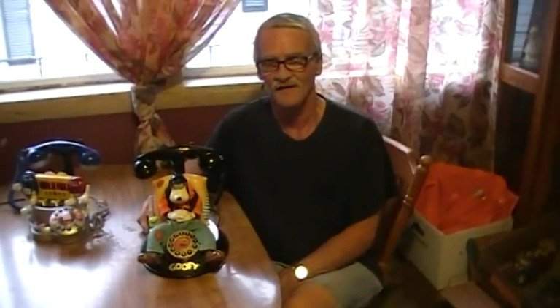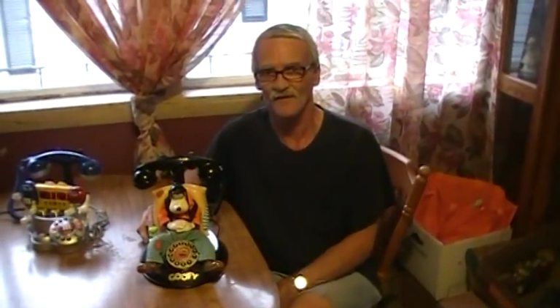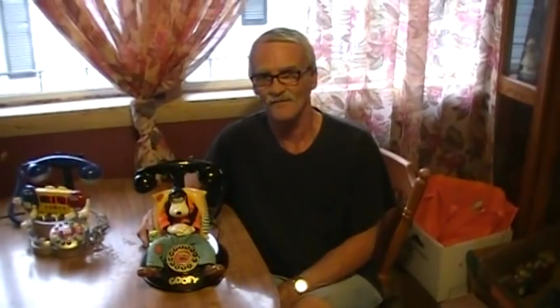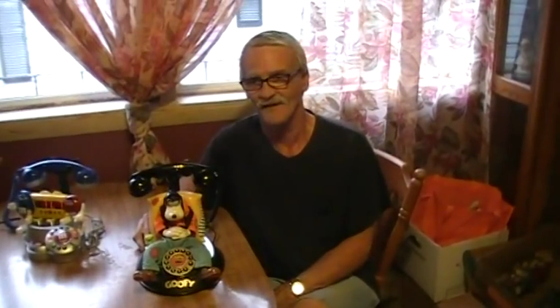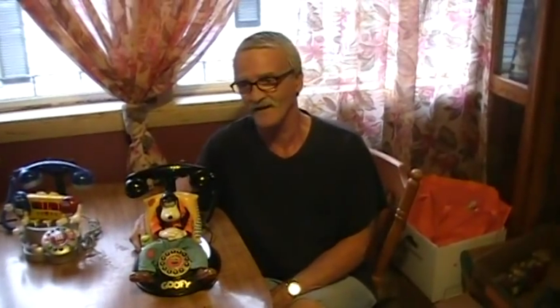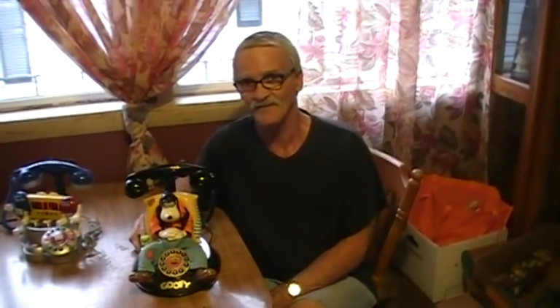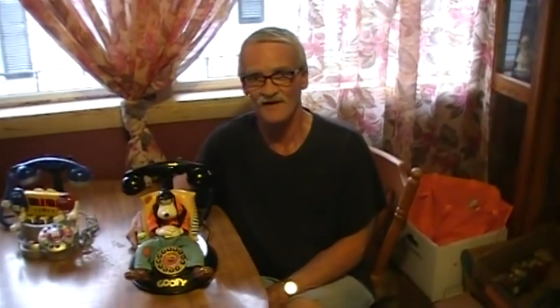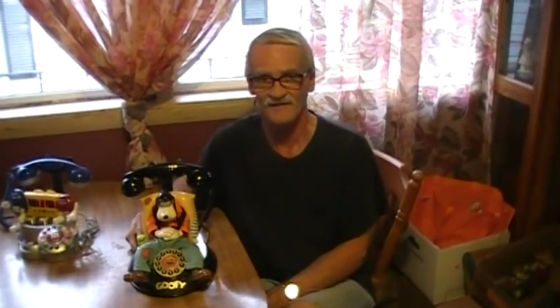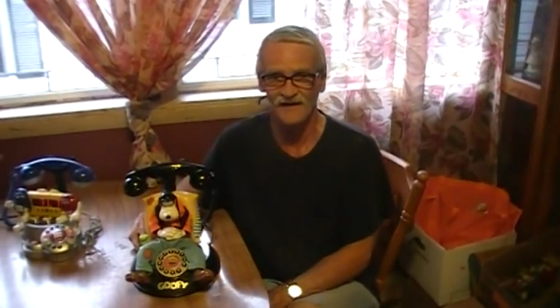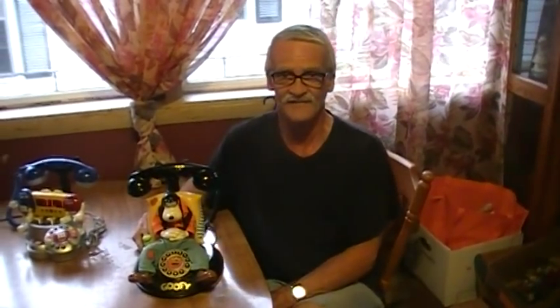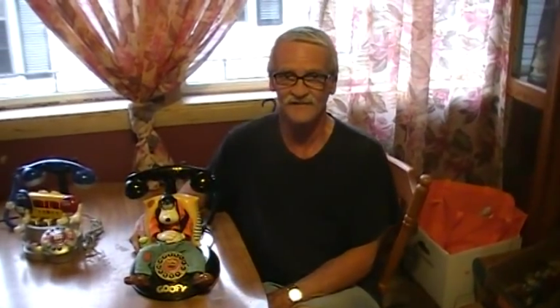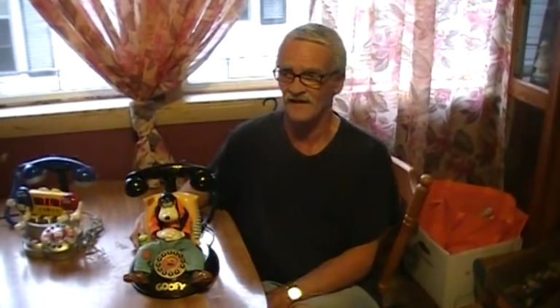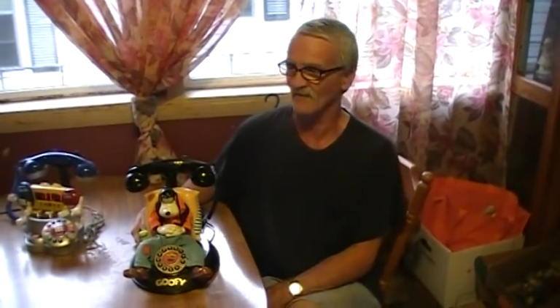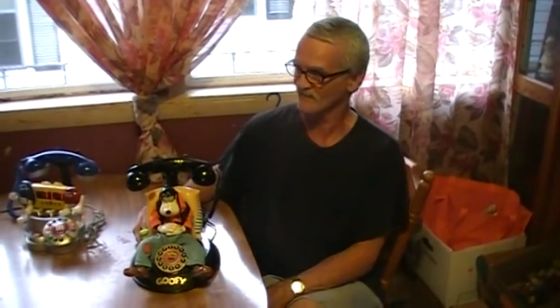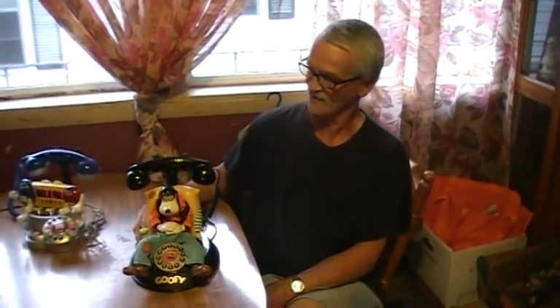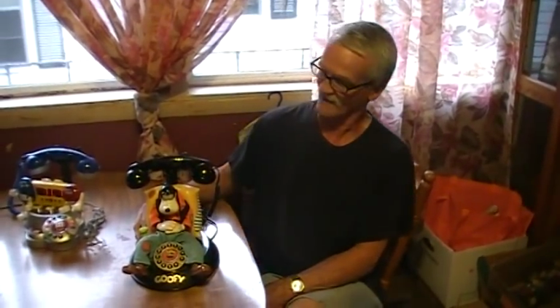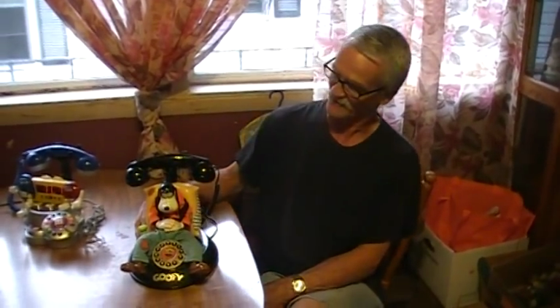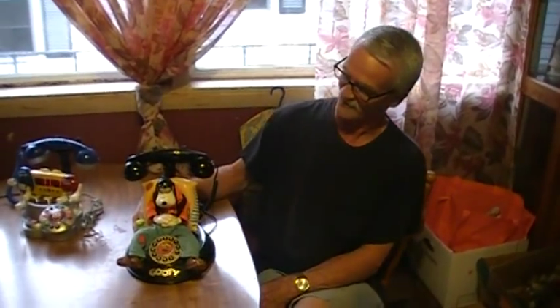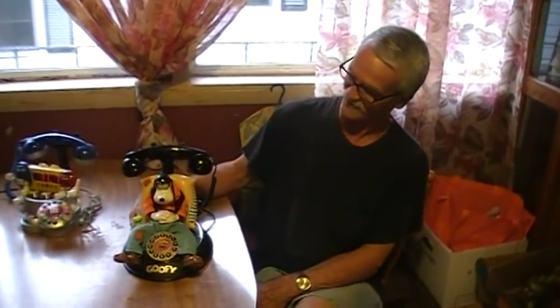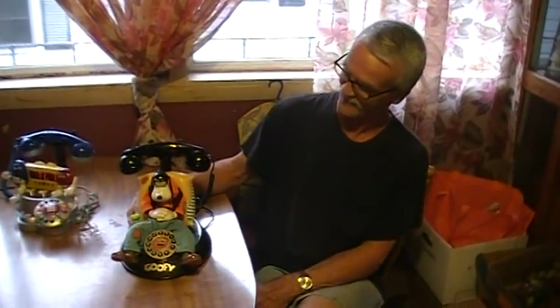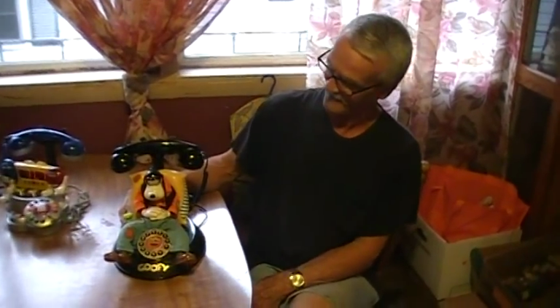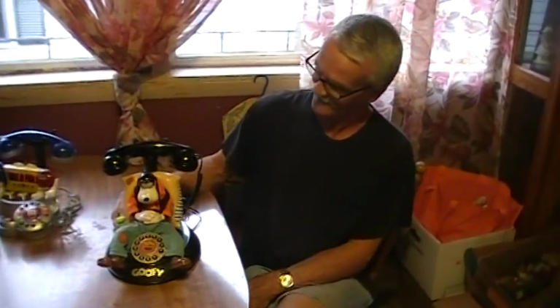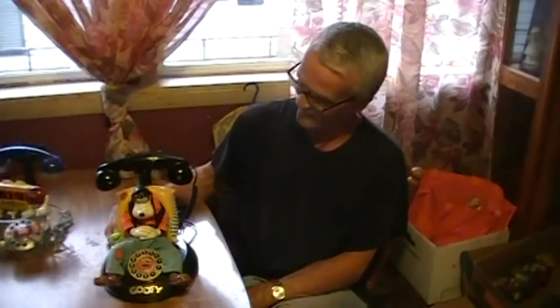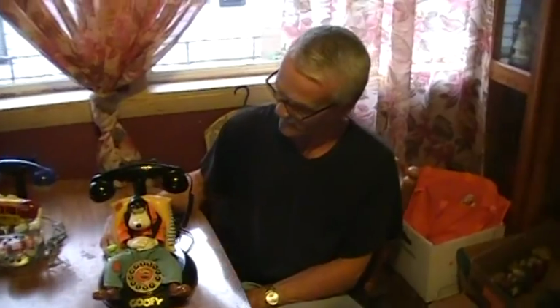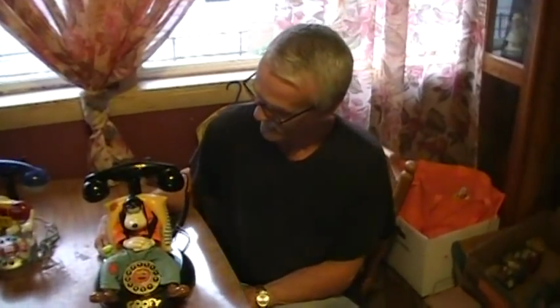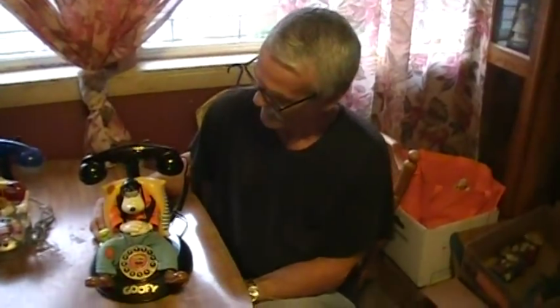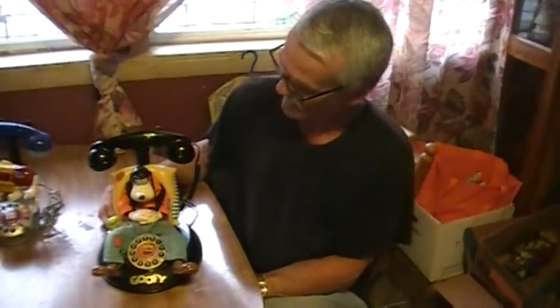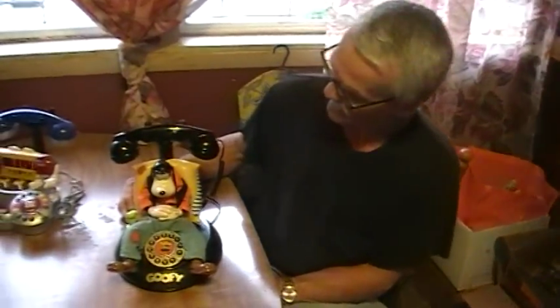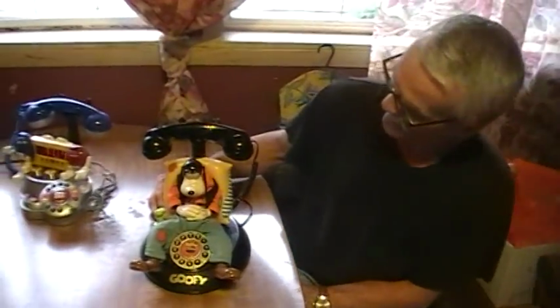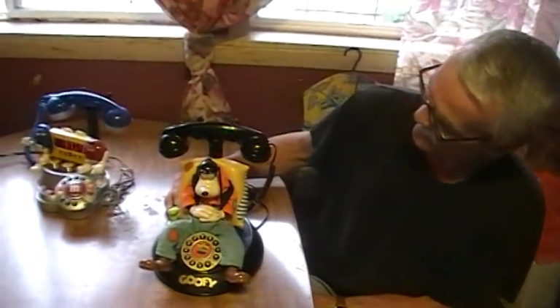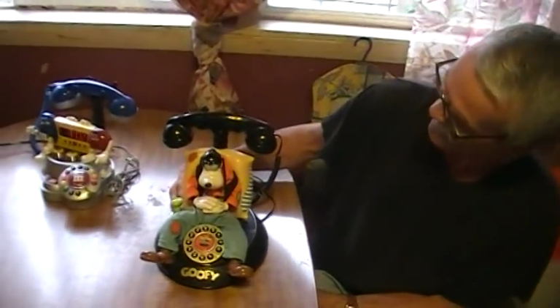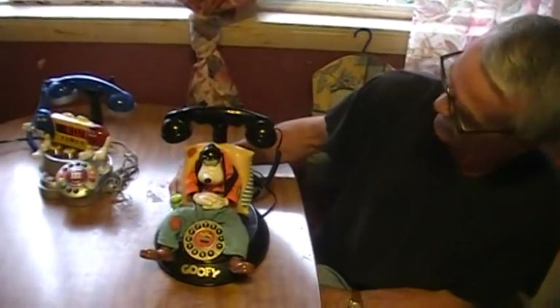Hello, my name is Ron Nash and I have a few items here today which we are selling.